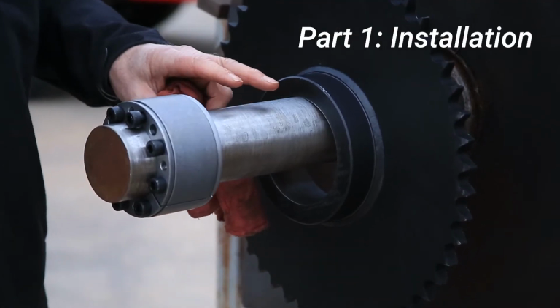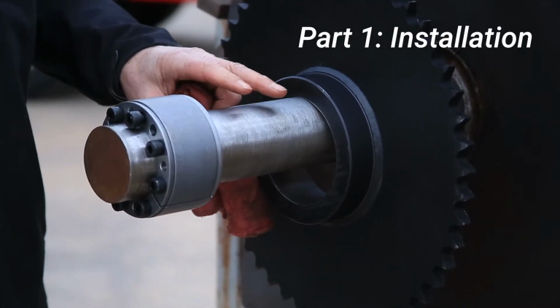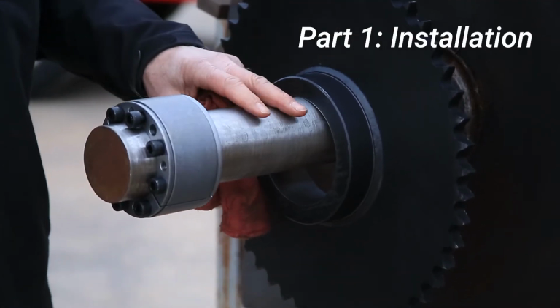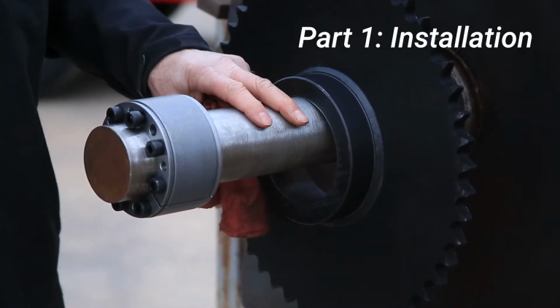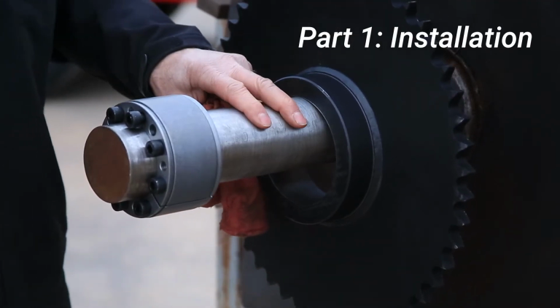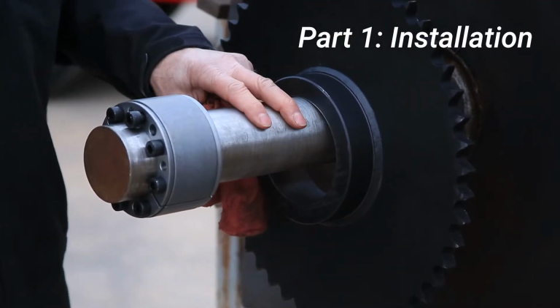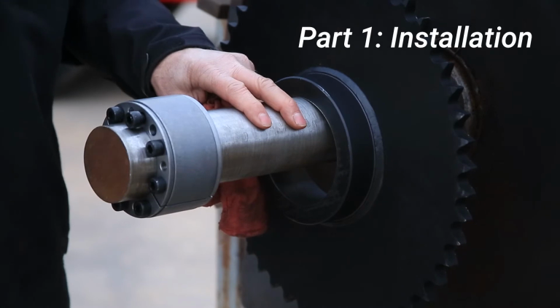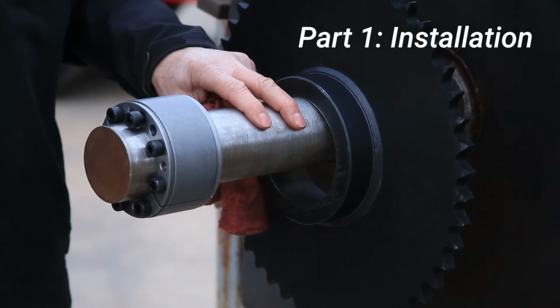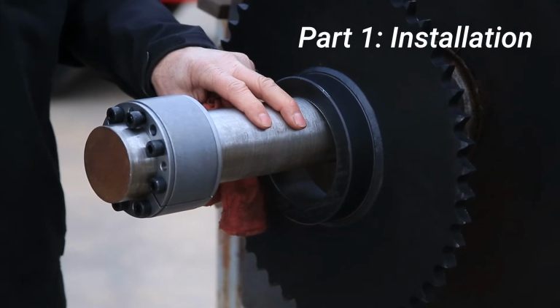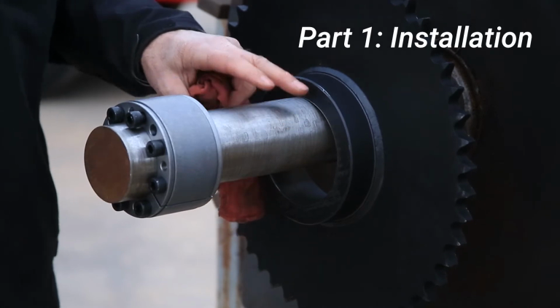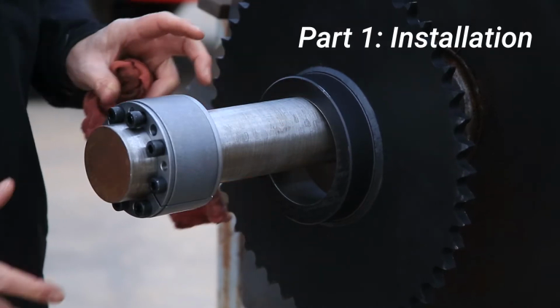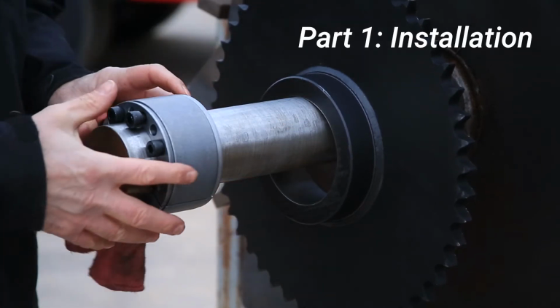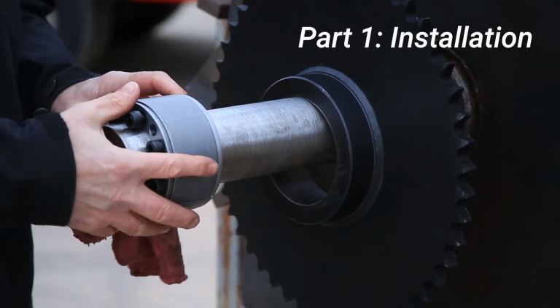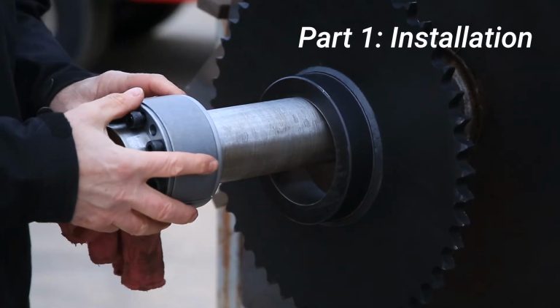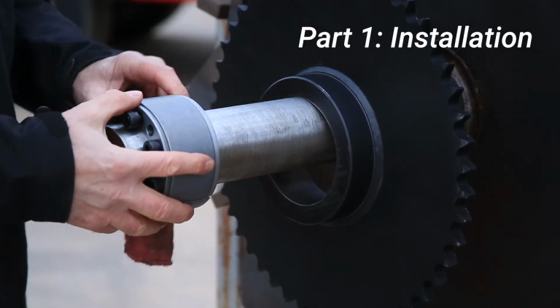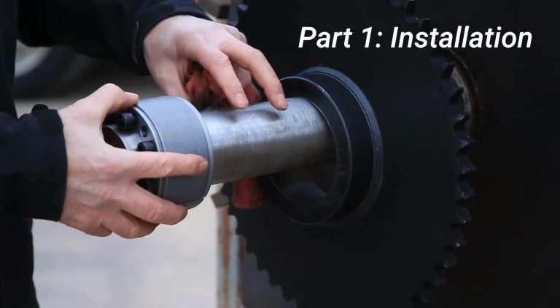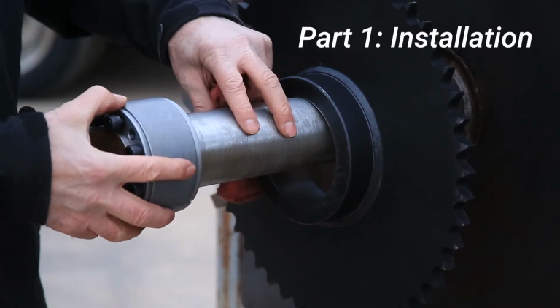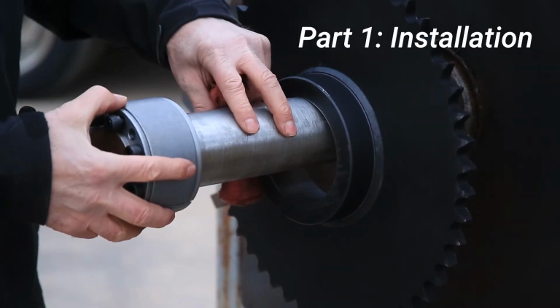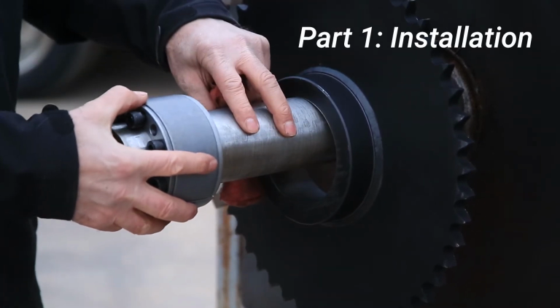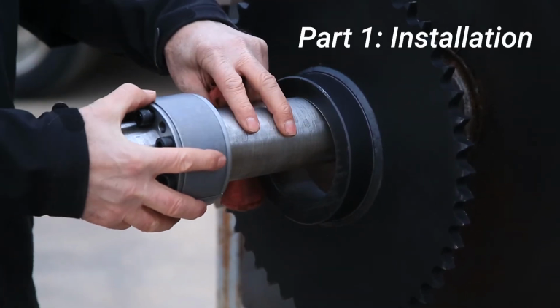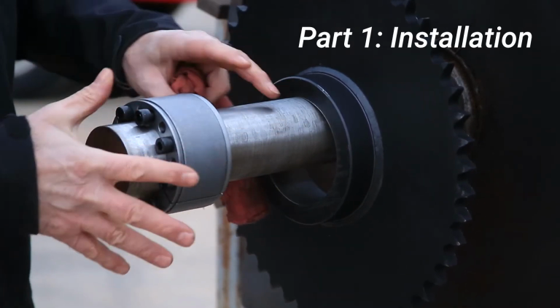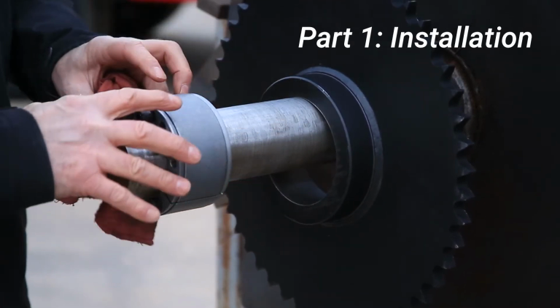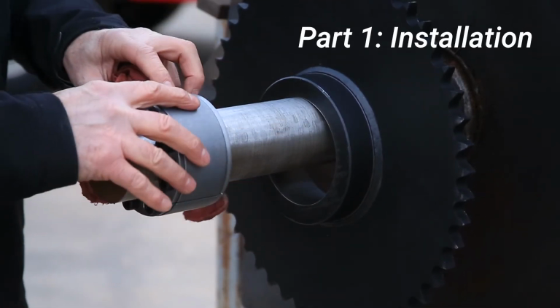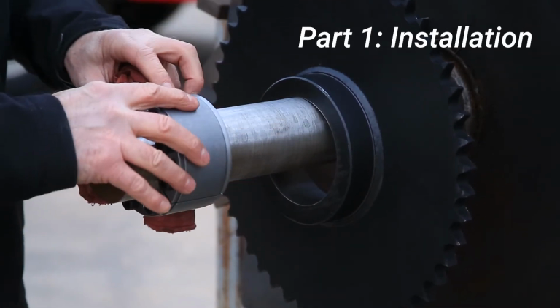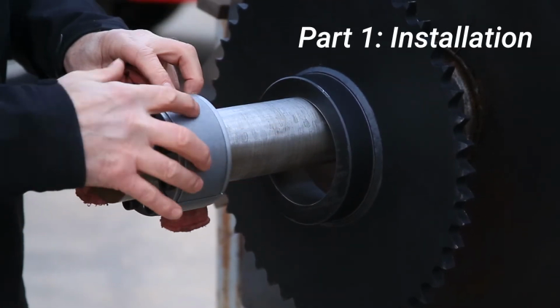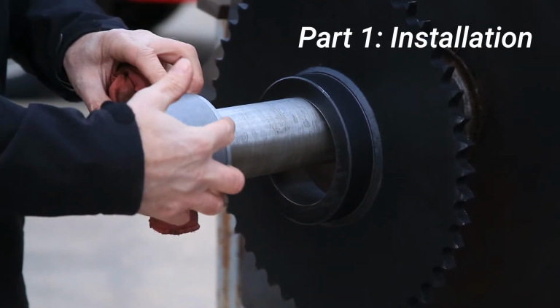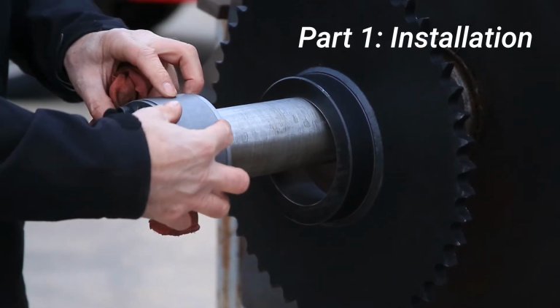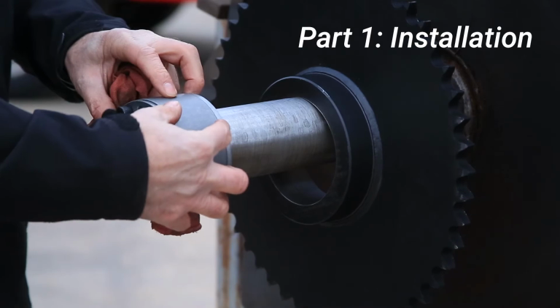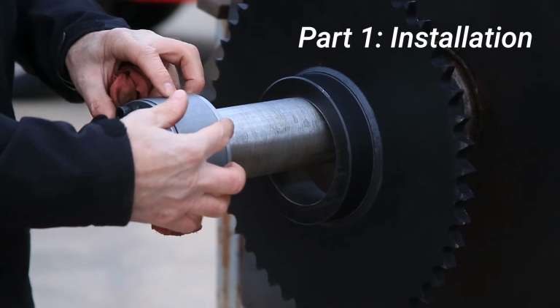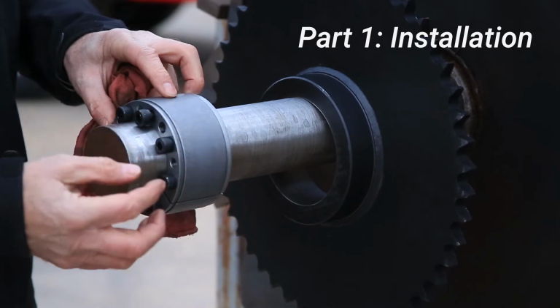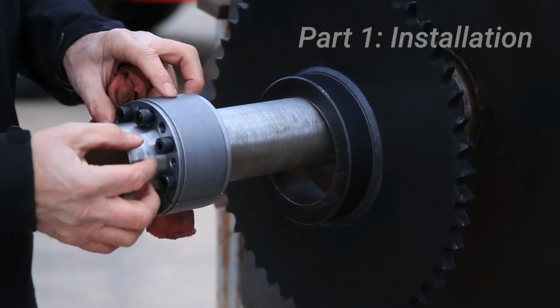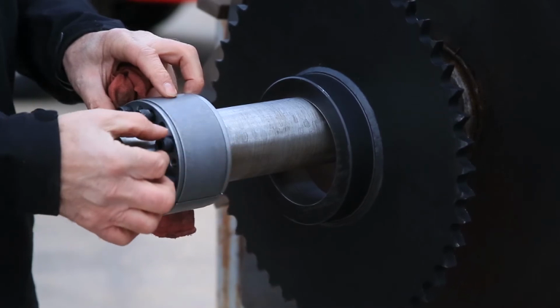To begin installation, clean and lightly oil the locking screws, taper, shaft, and bore contact areas.